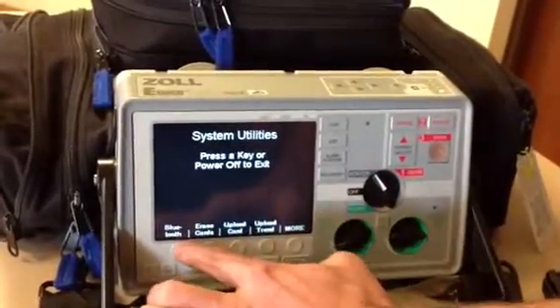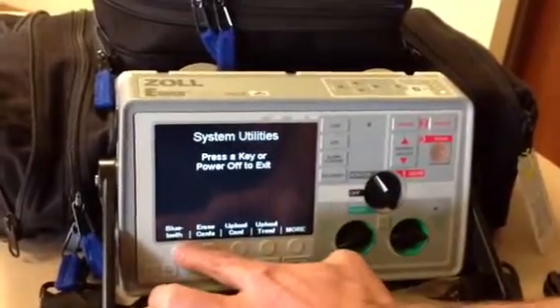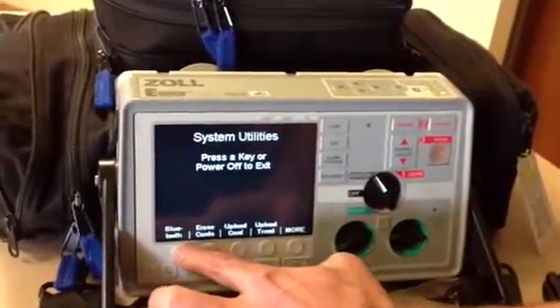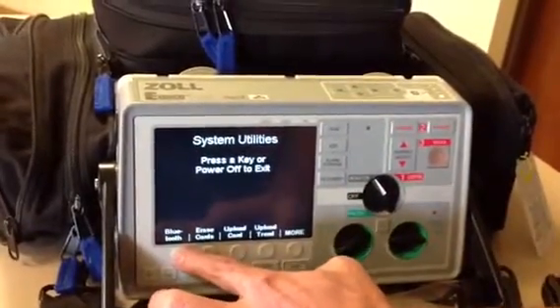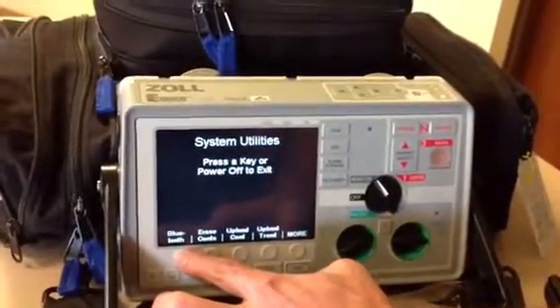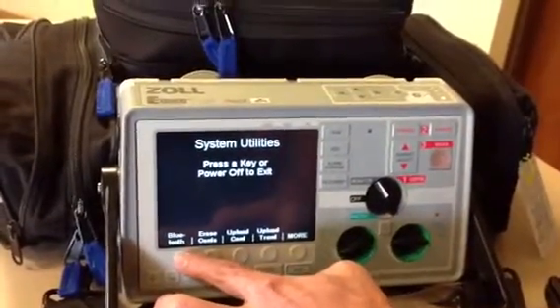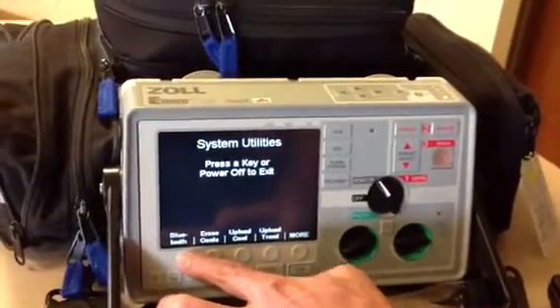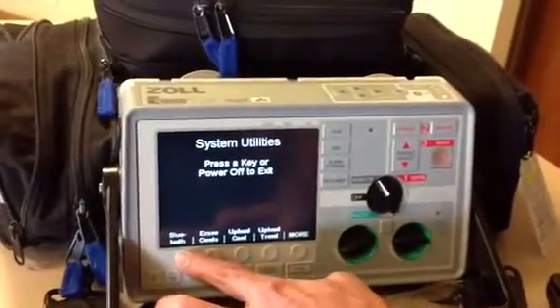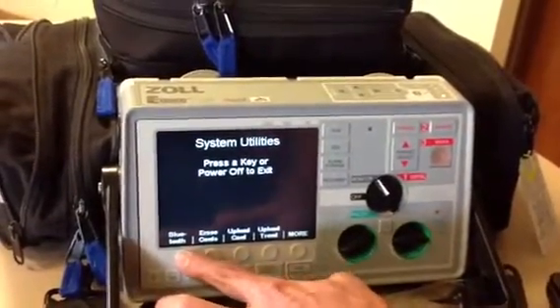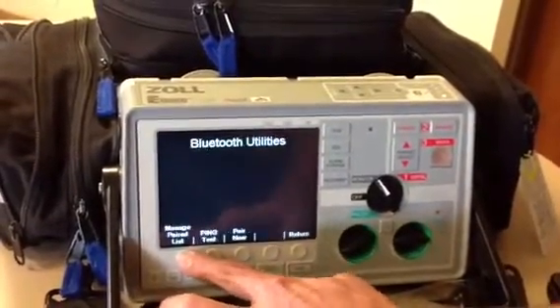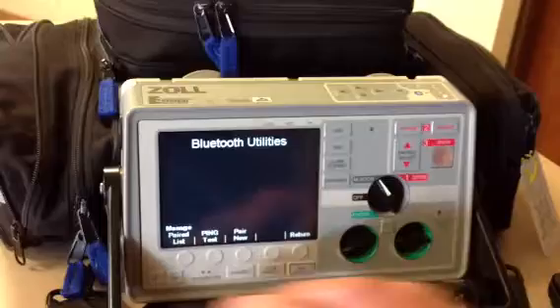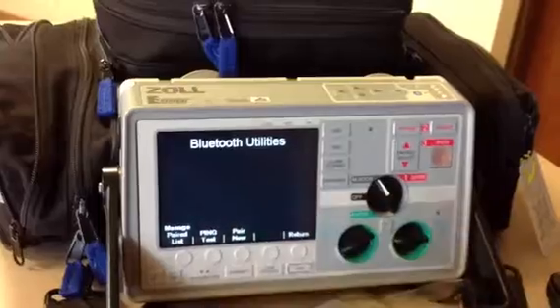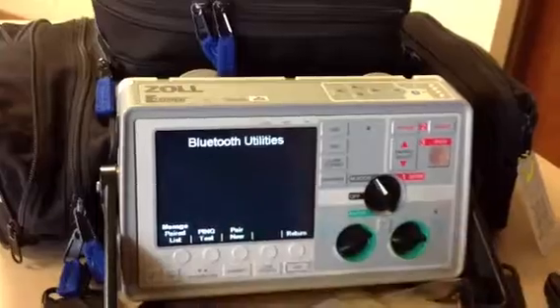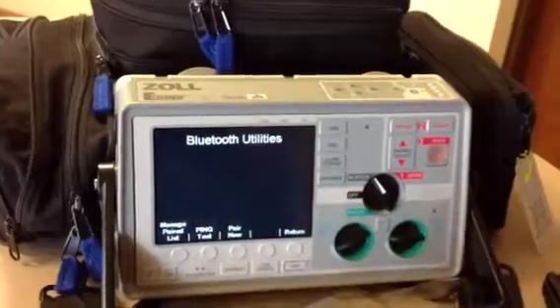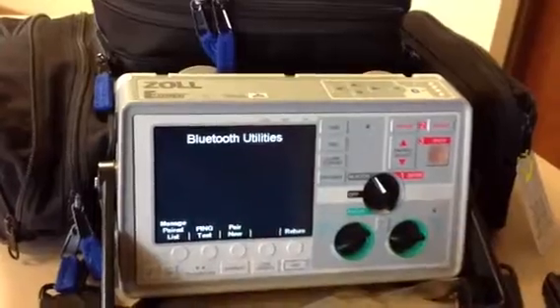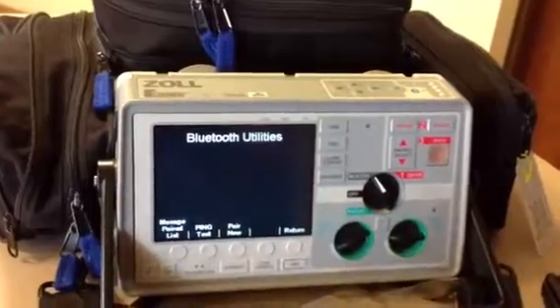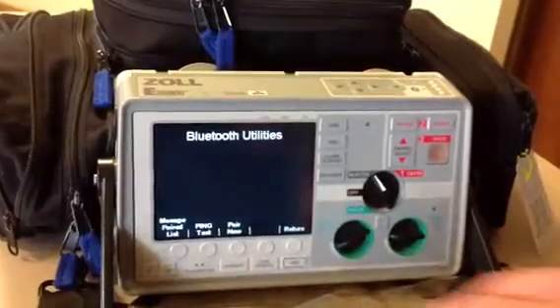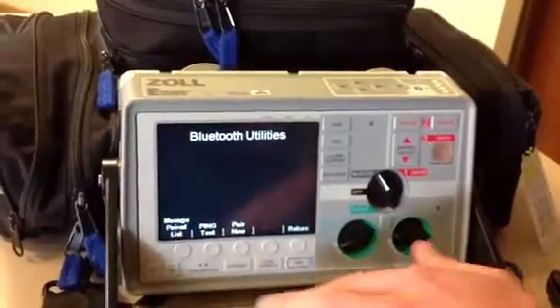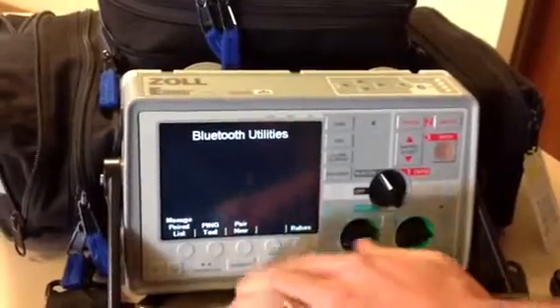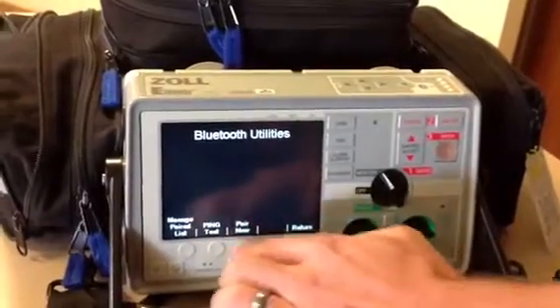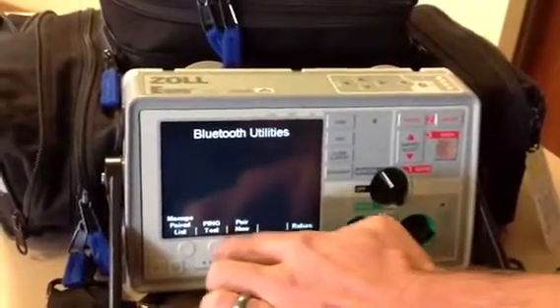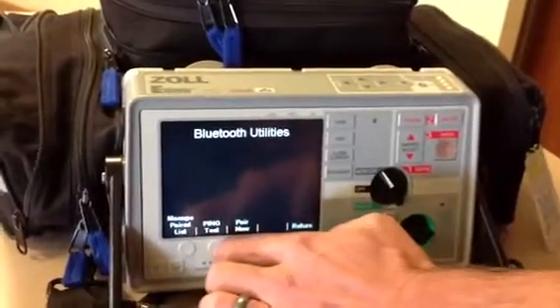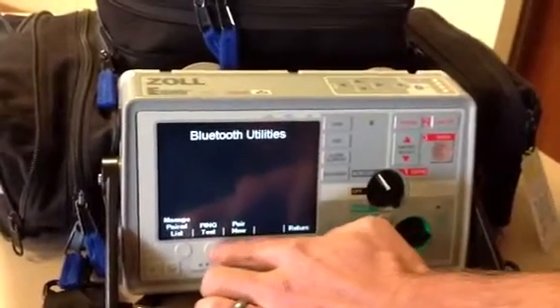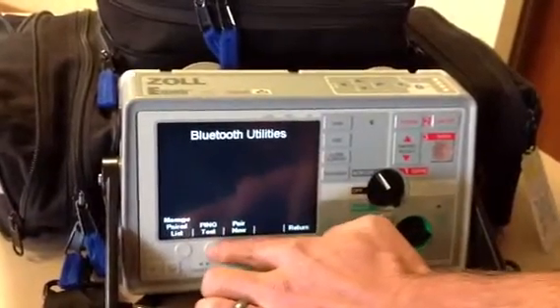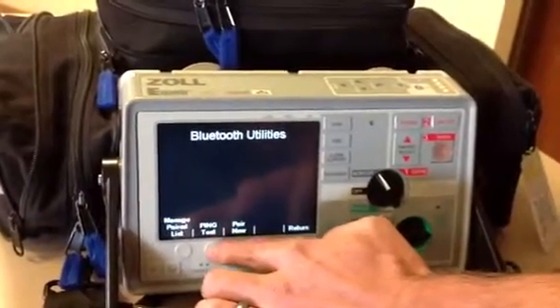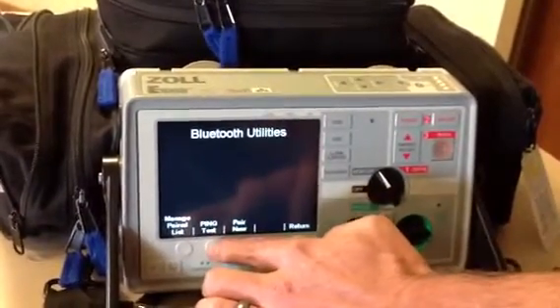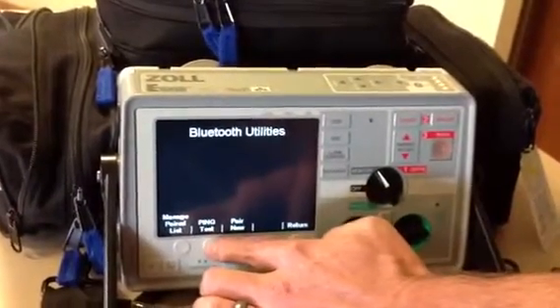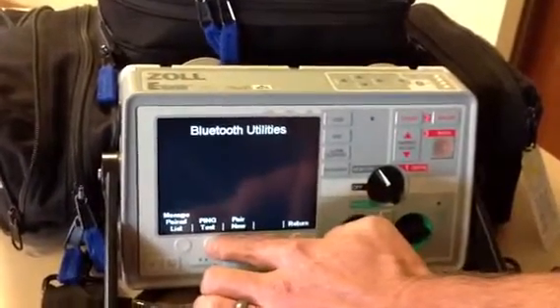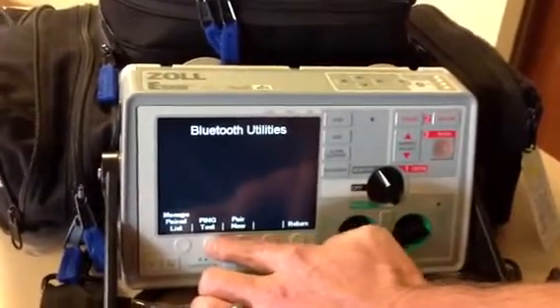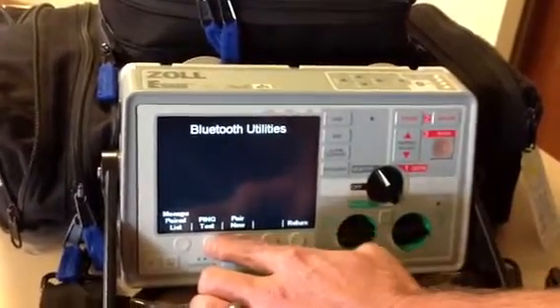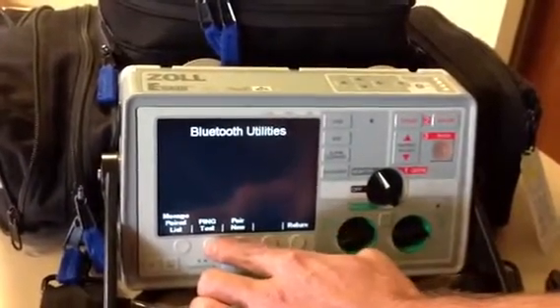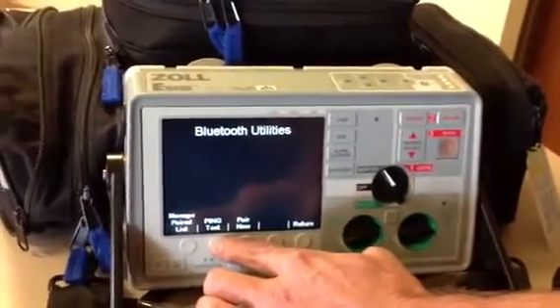Press Bluetooth. You'll have three options. Press Ping Test.